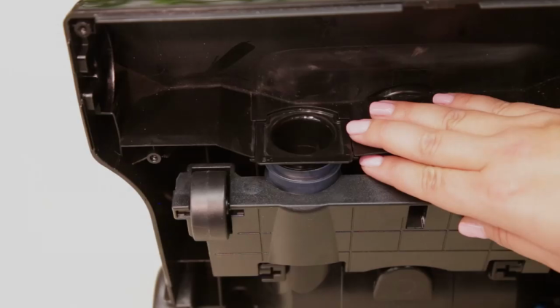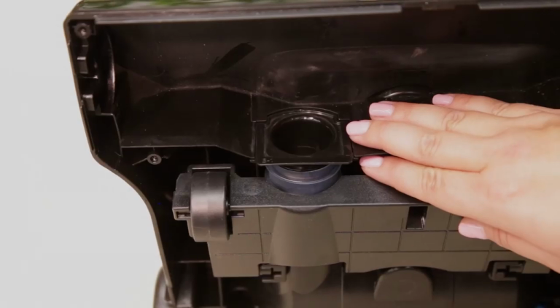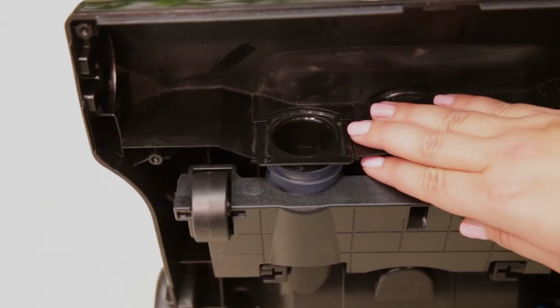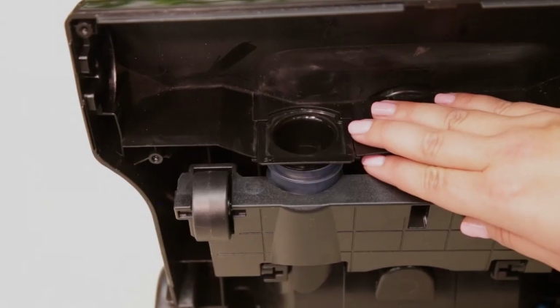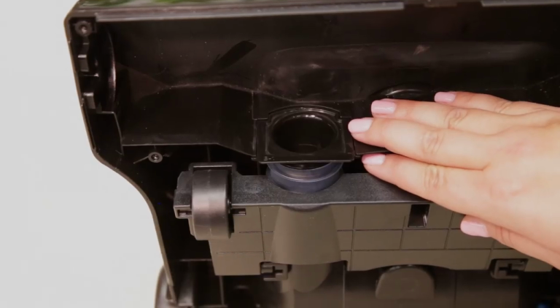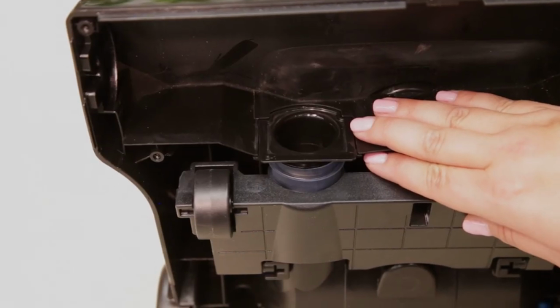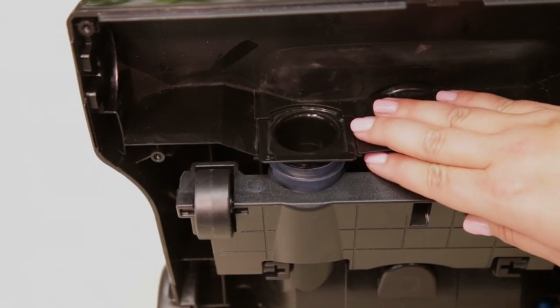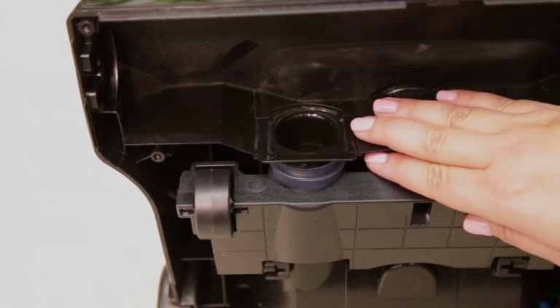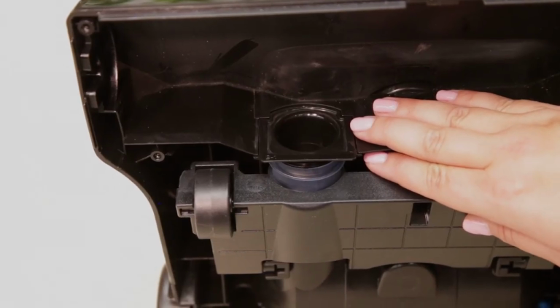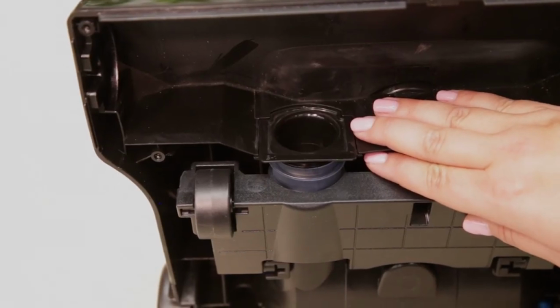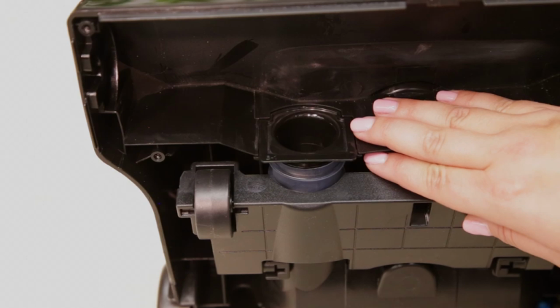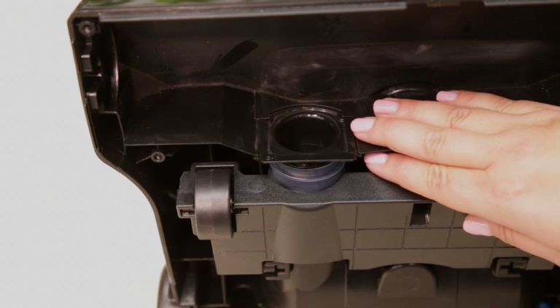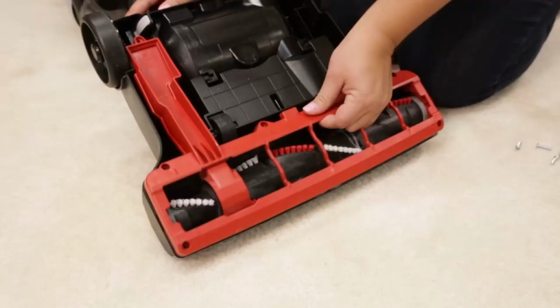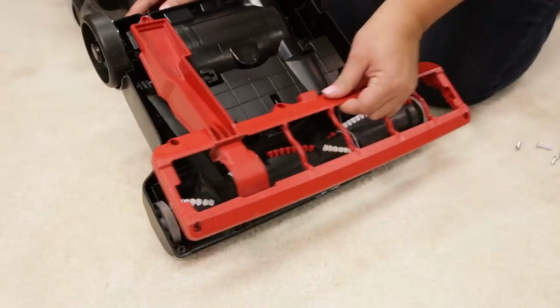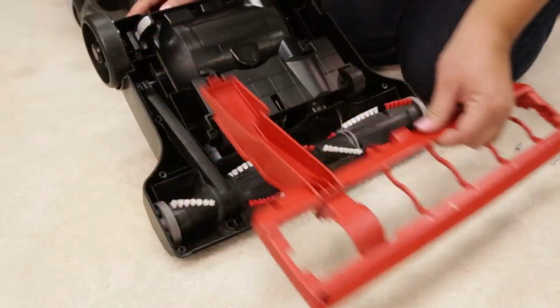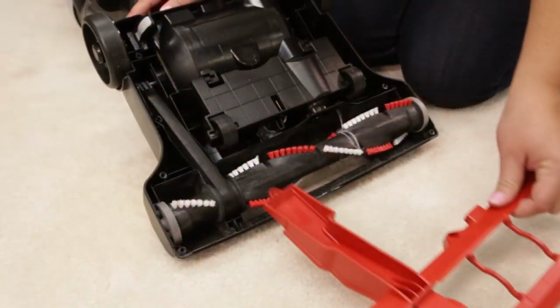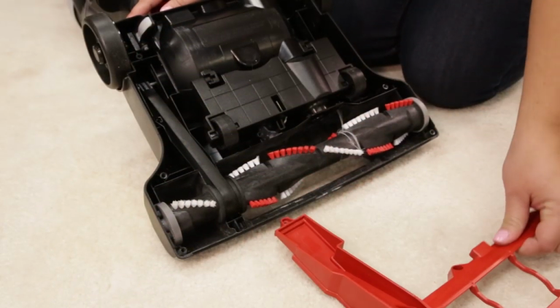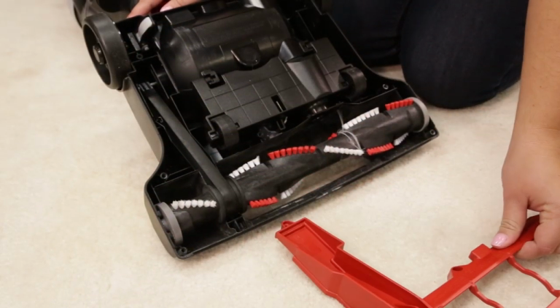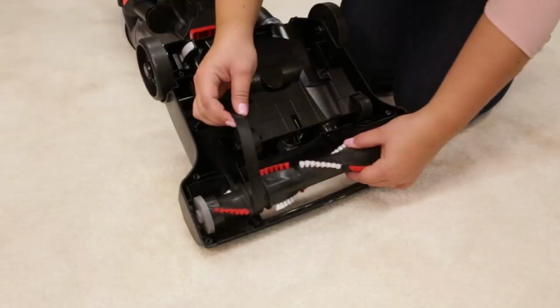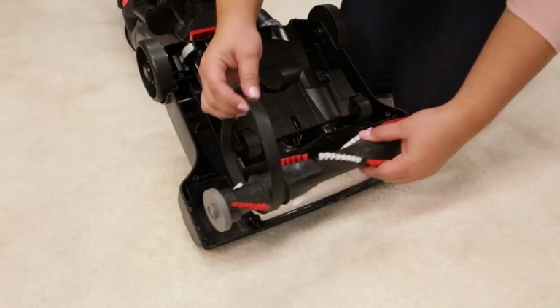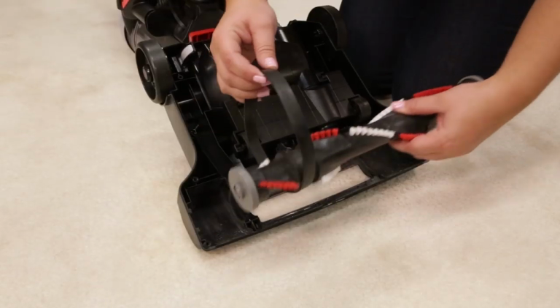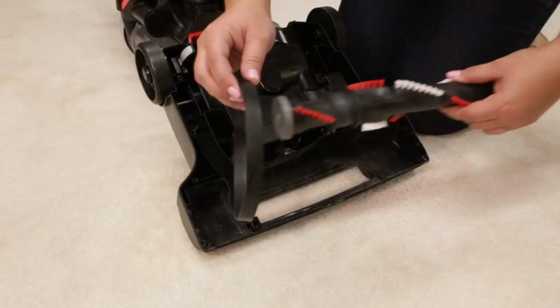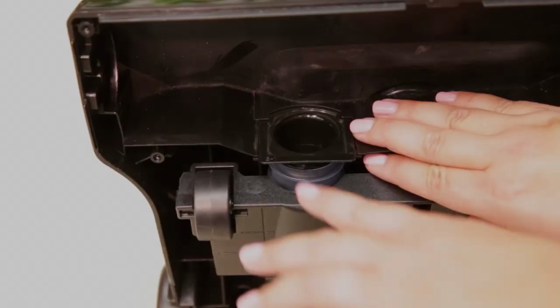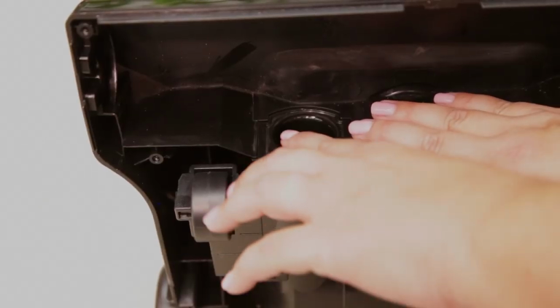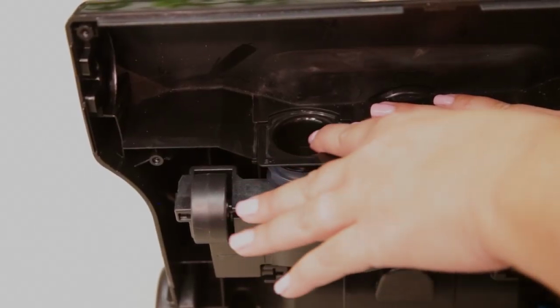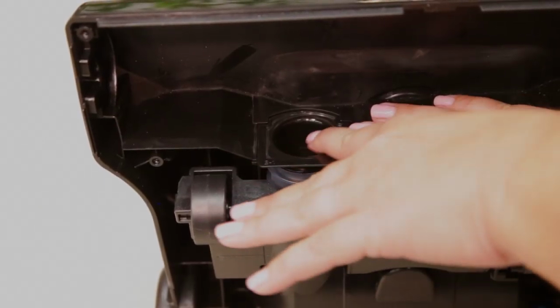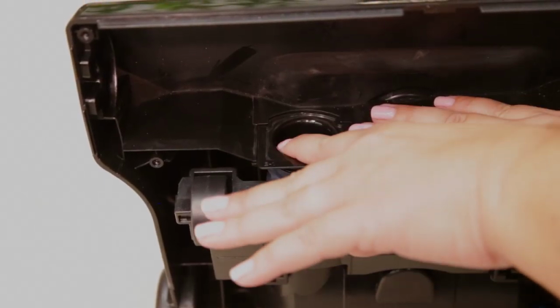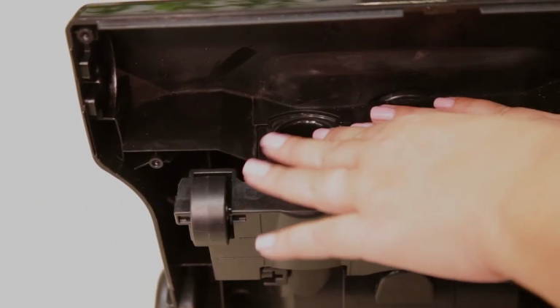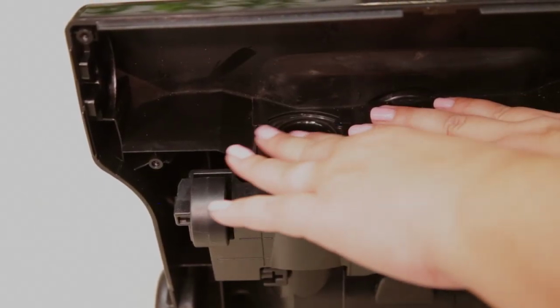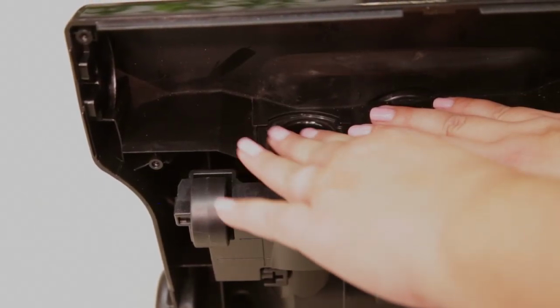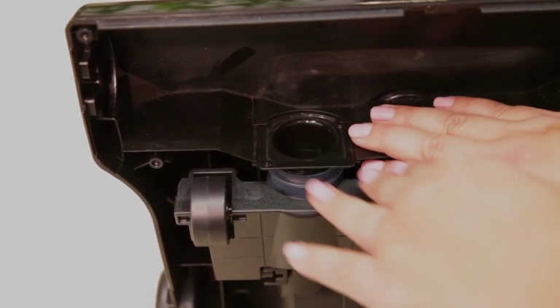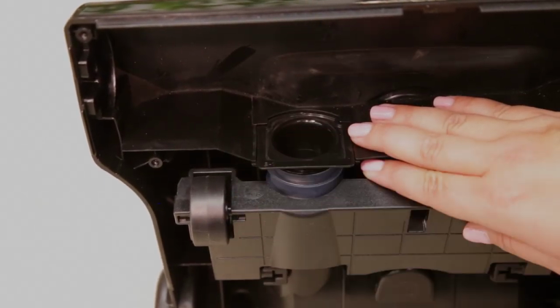Check the air passageway on the bottom of your vacuum. Remove the bottom cover and the brush, and remove any debris that may have been clogged.